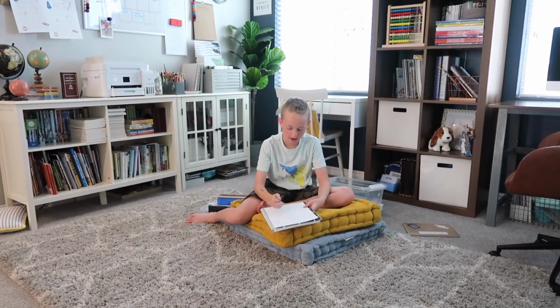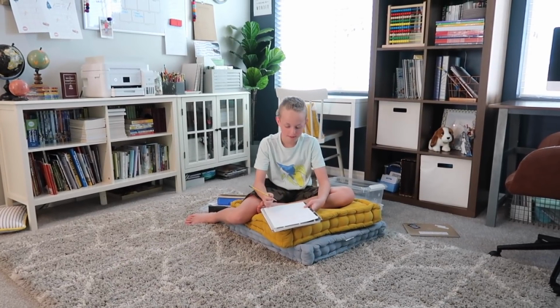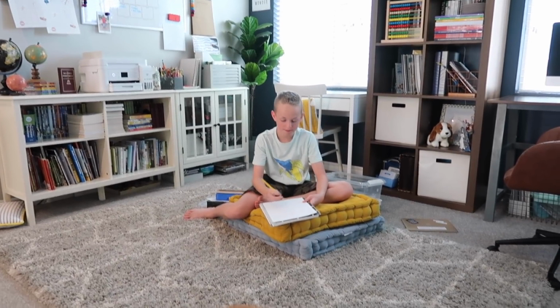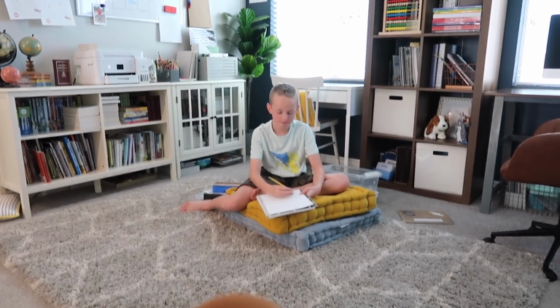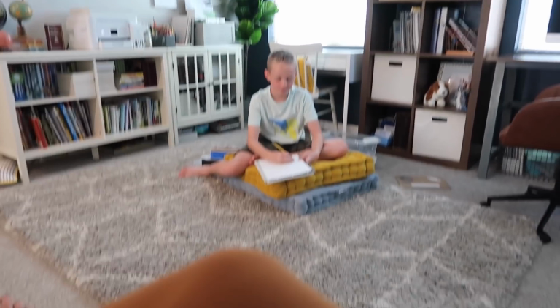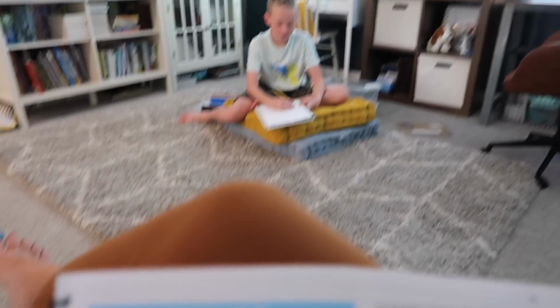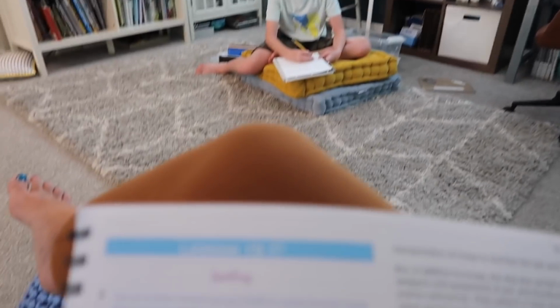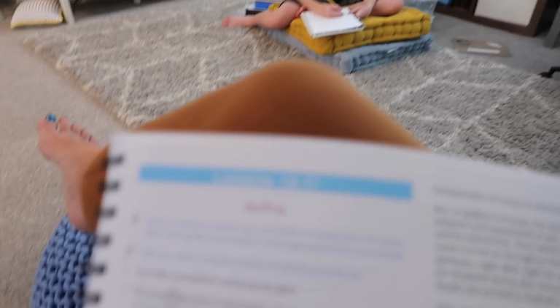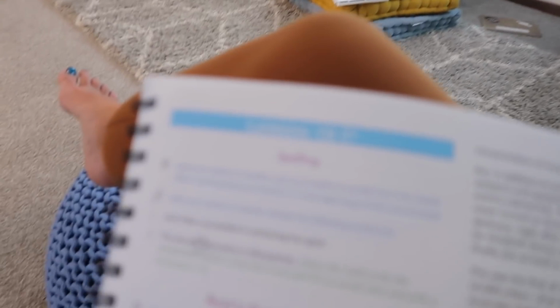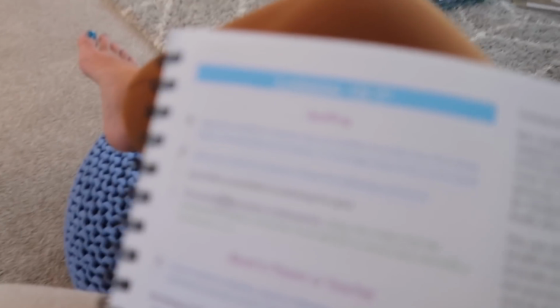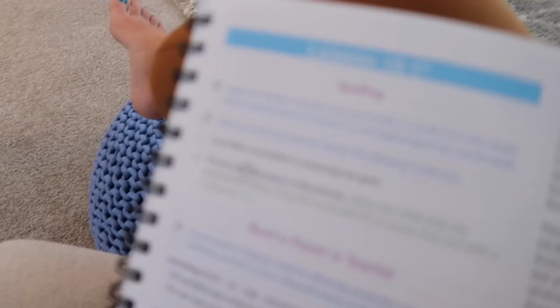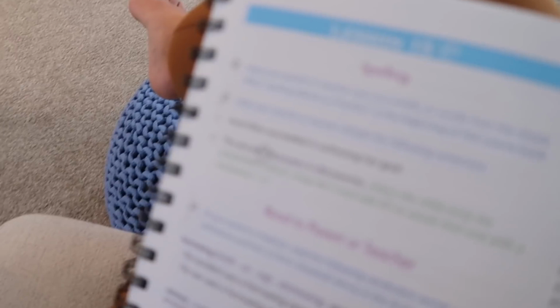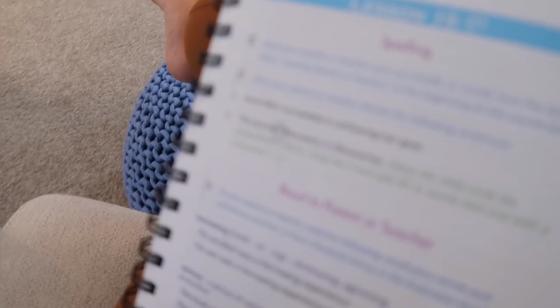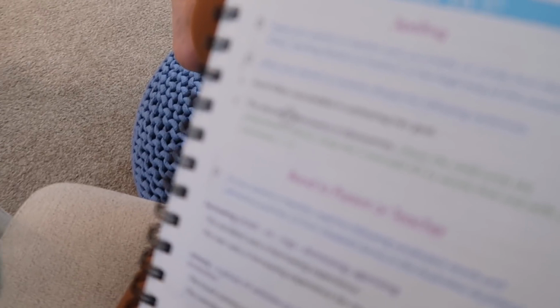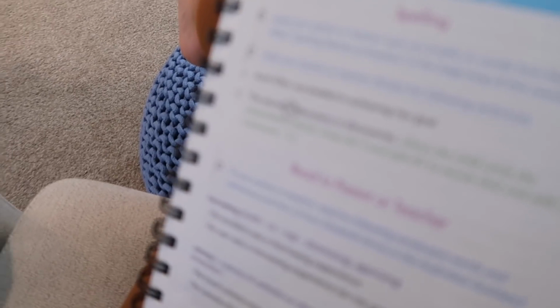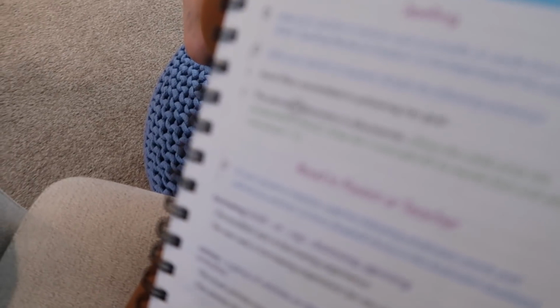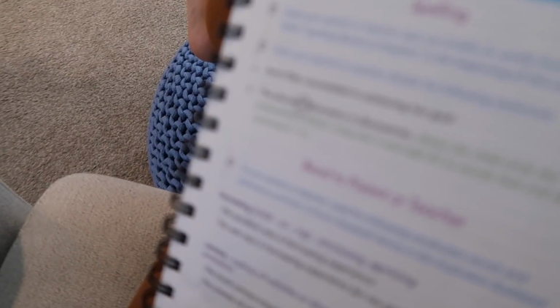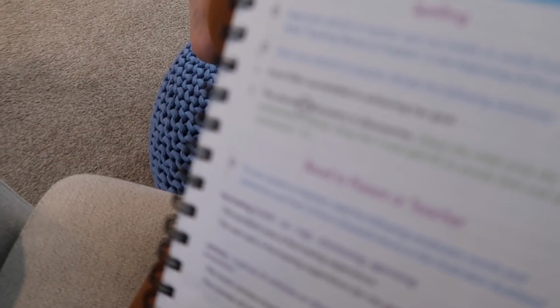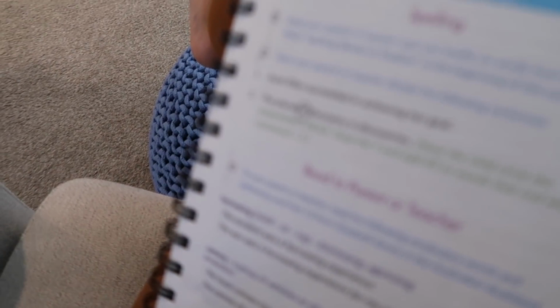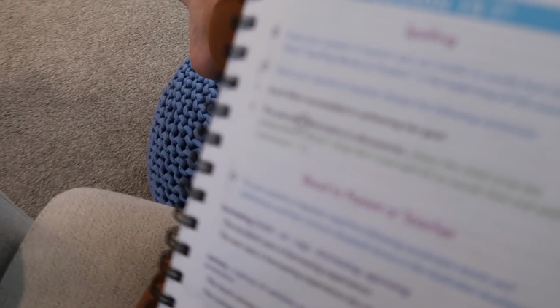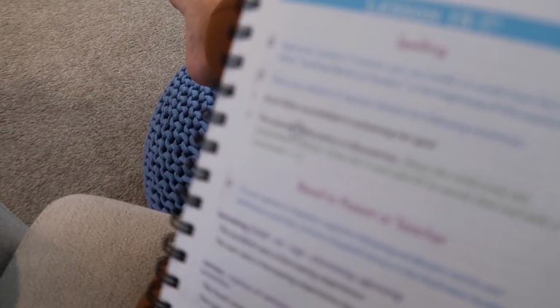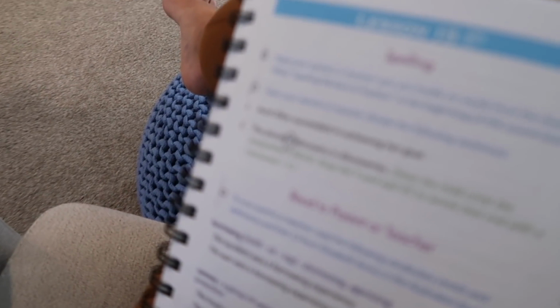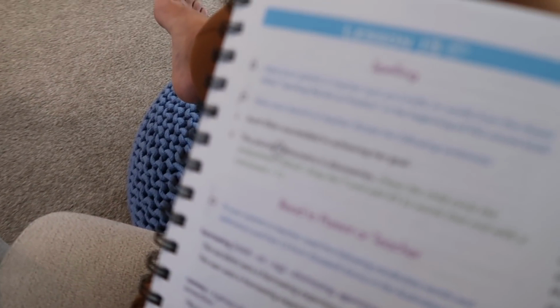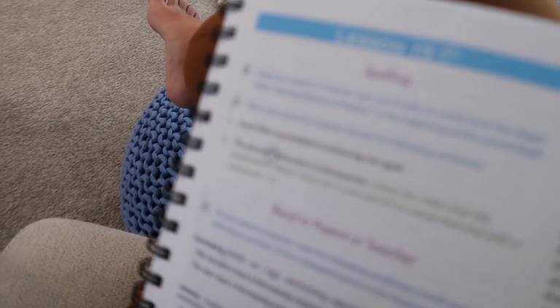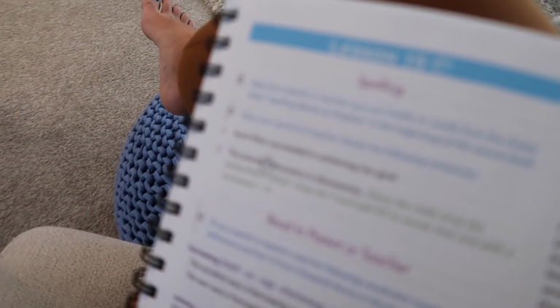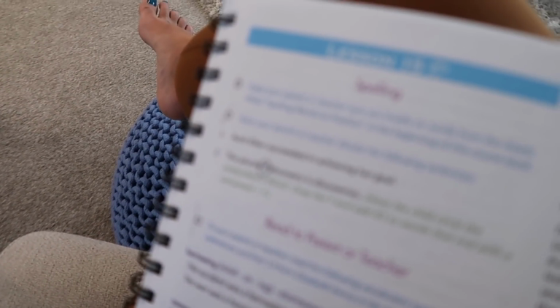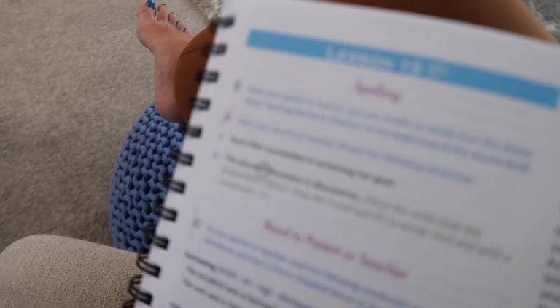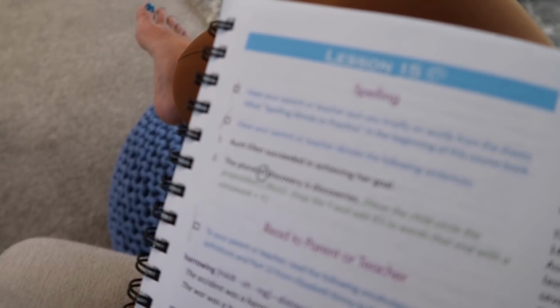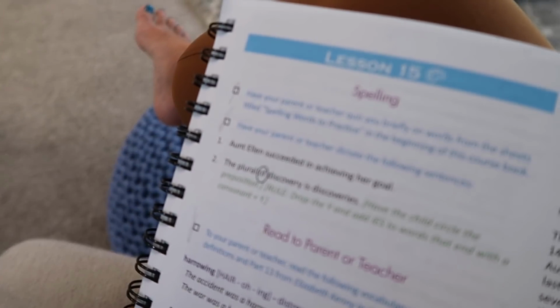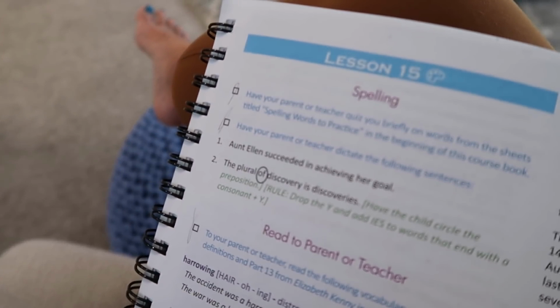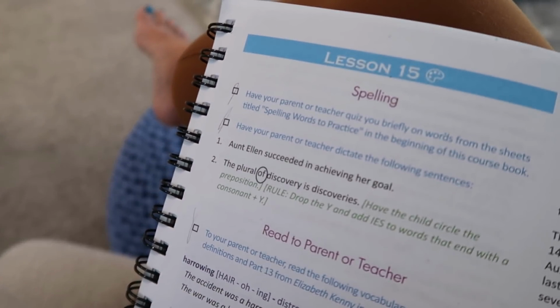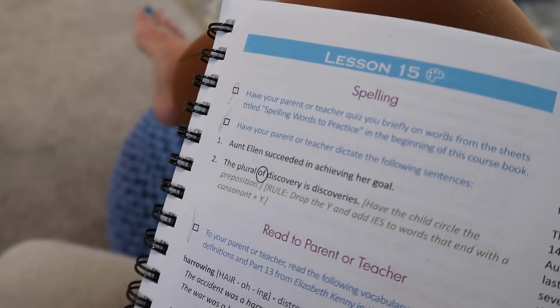The plural of 'discovery' is 'discoveries.'